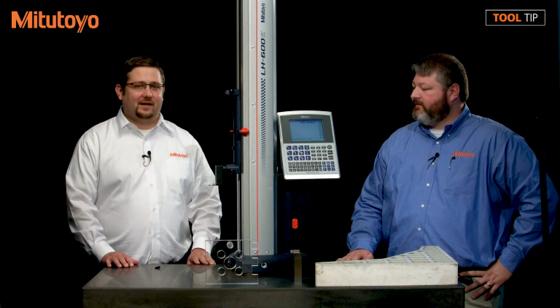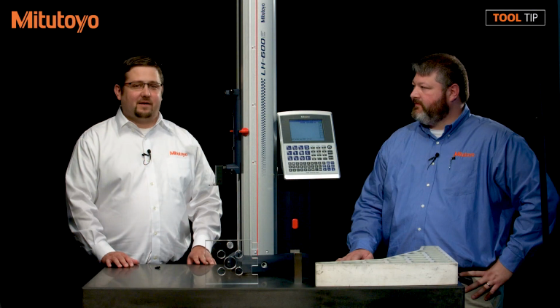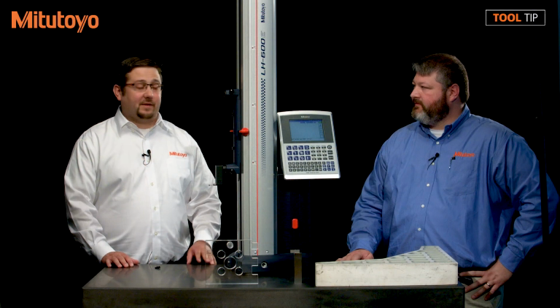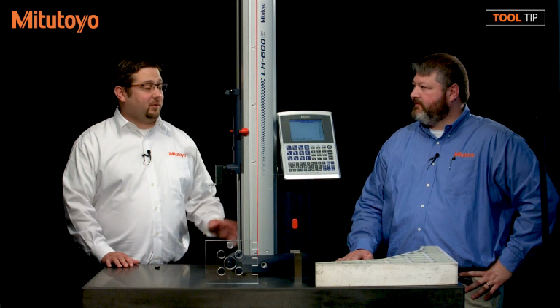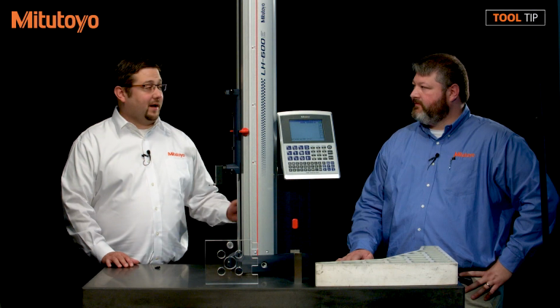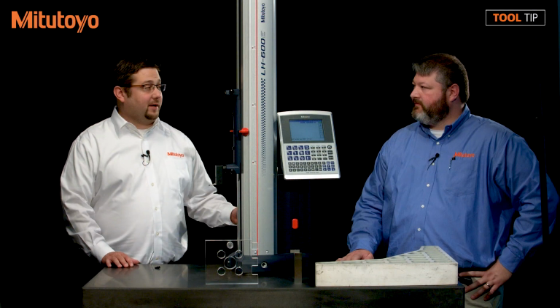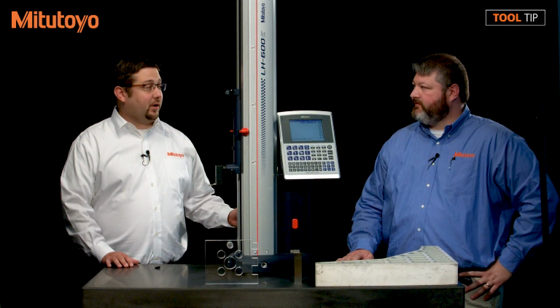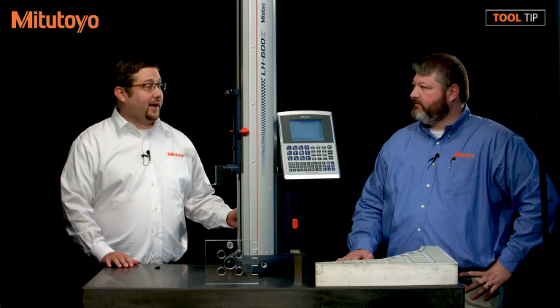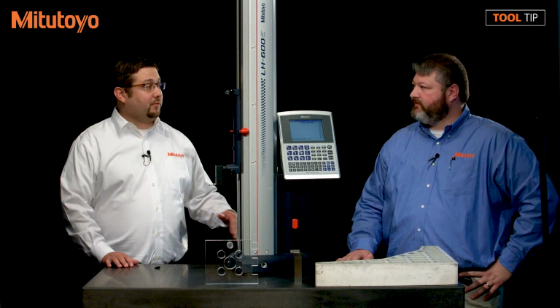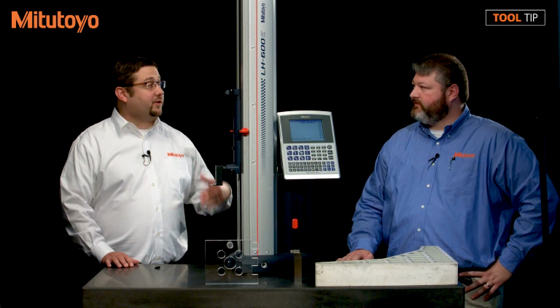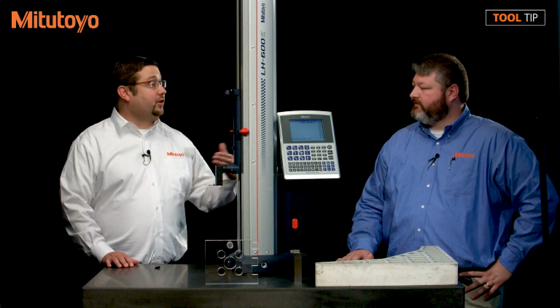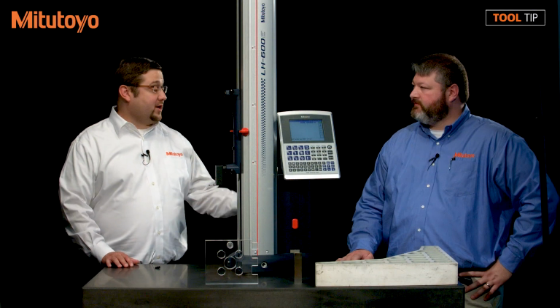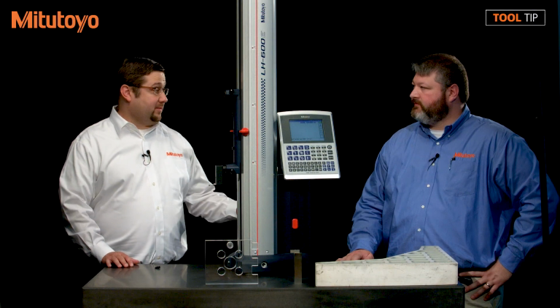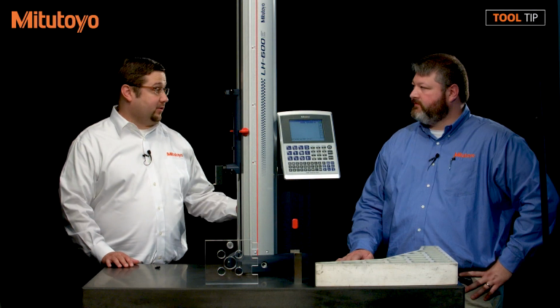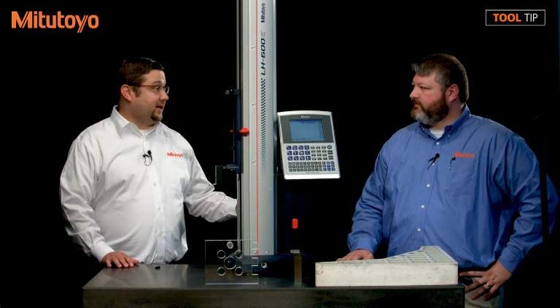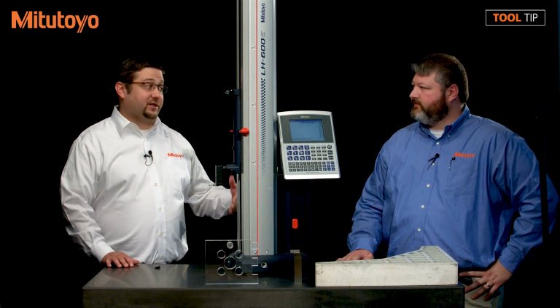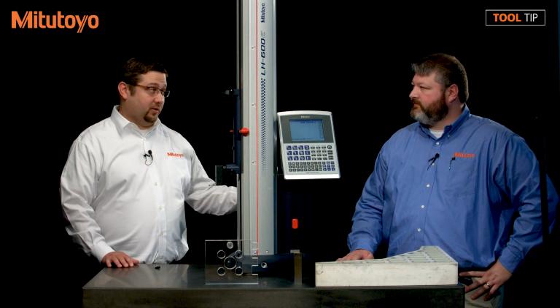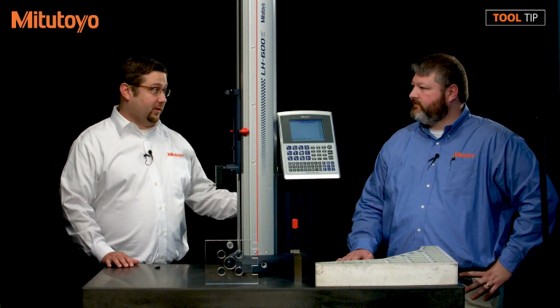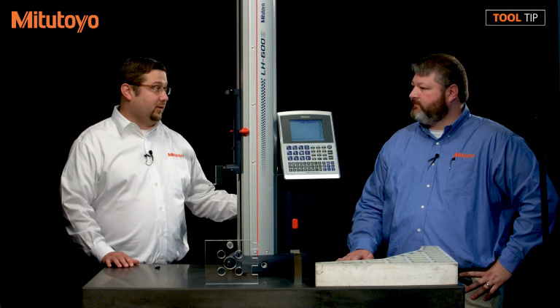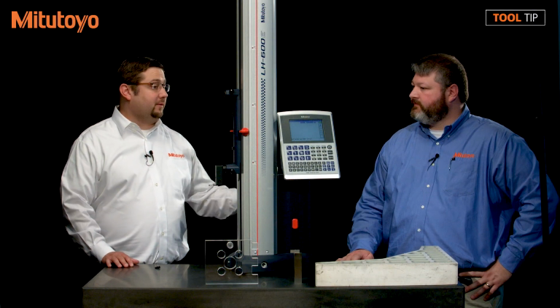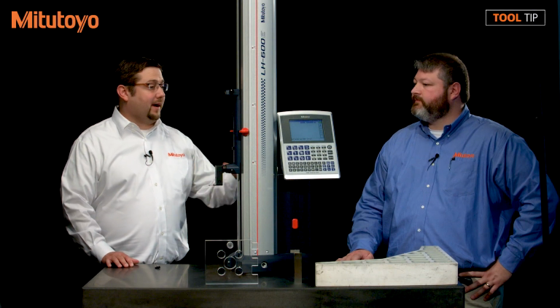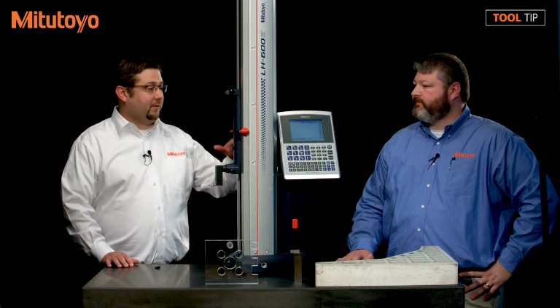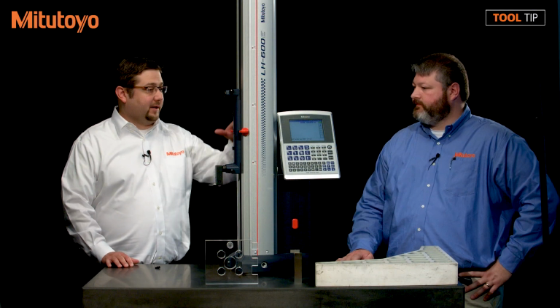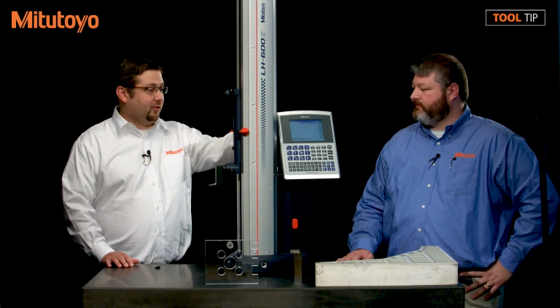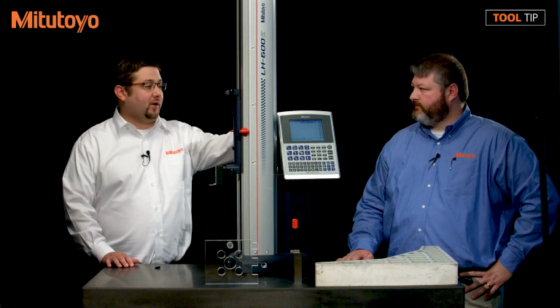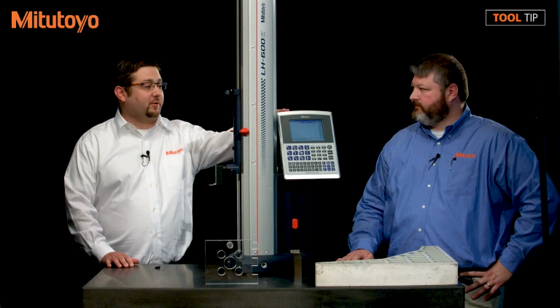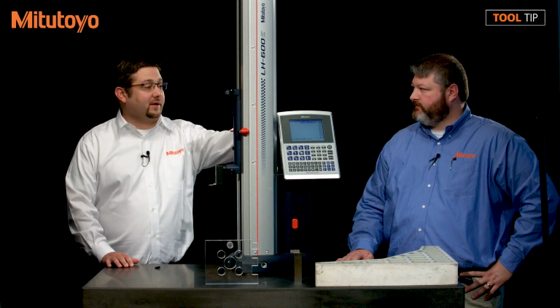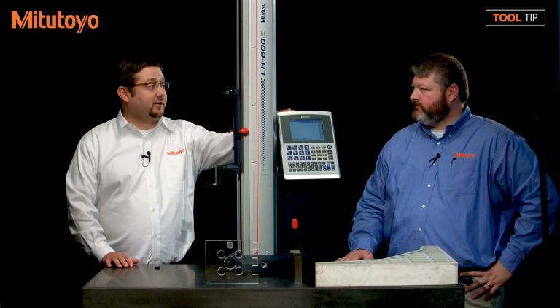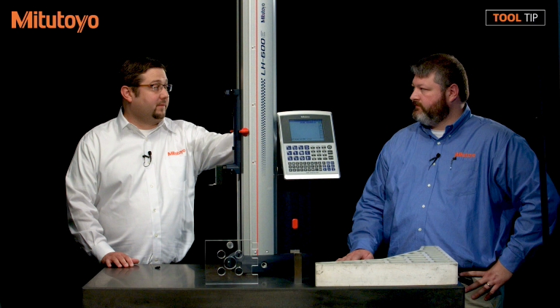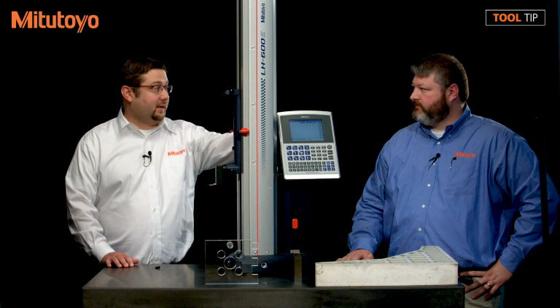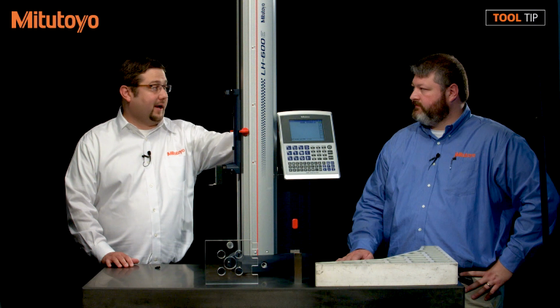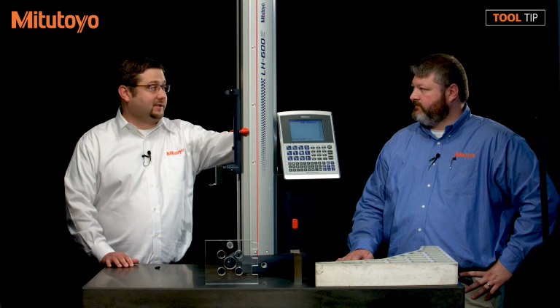From this point on, you would go ahead and run through your measurement routine as you normally would by running the program within the QM data box.